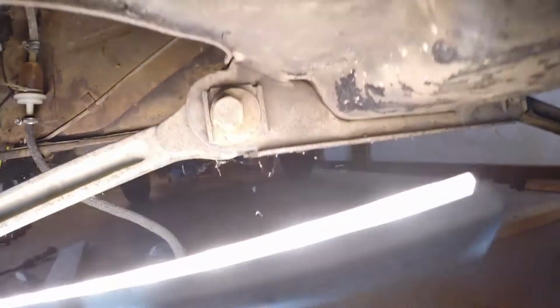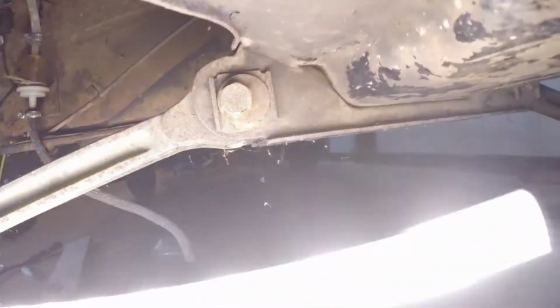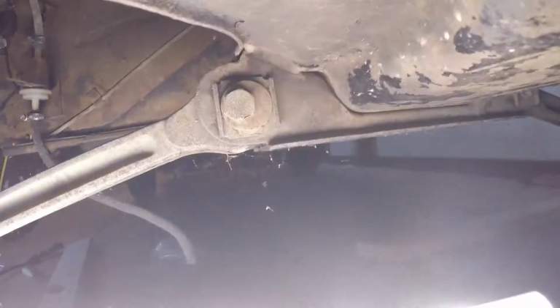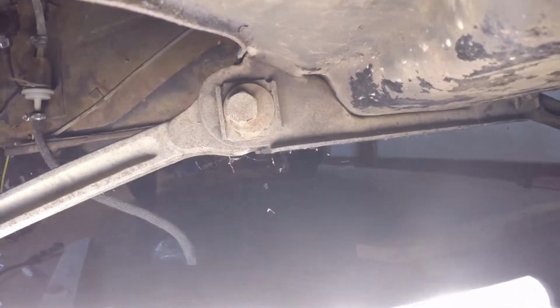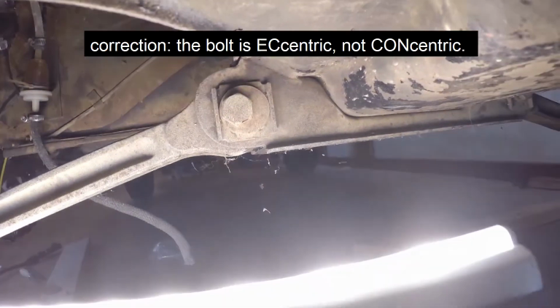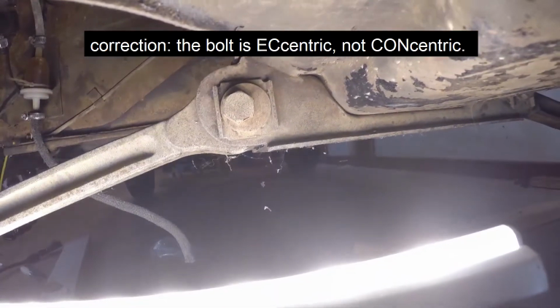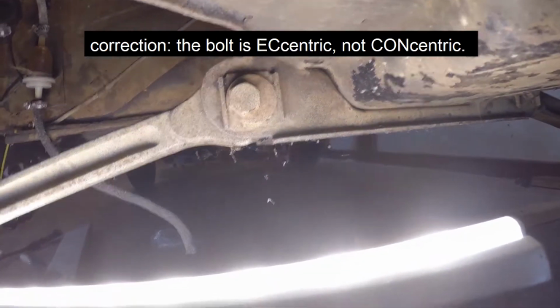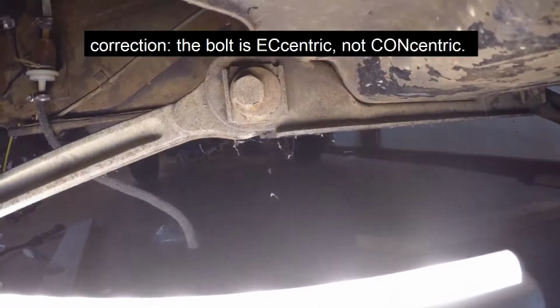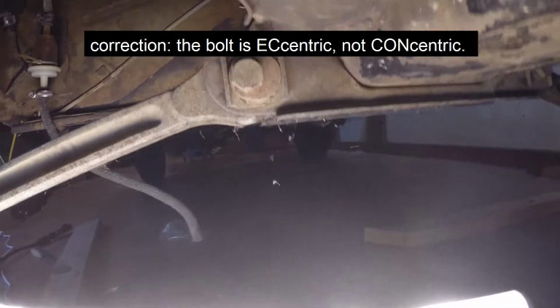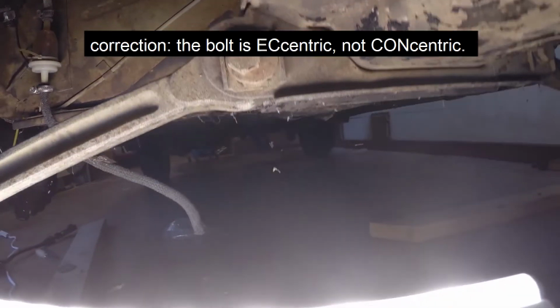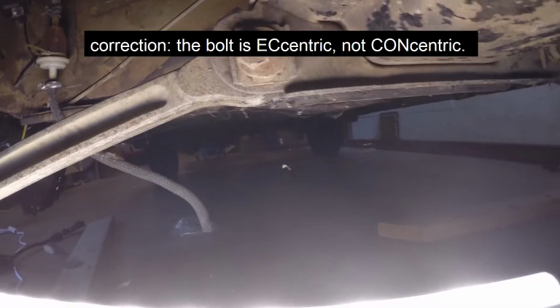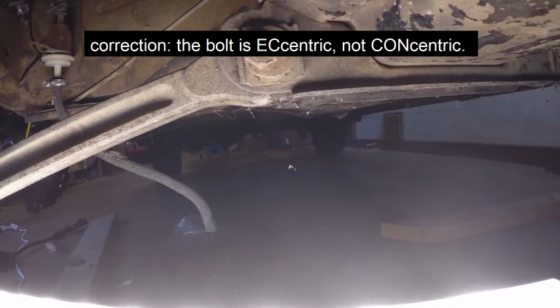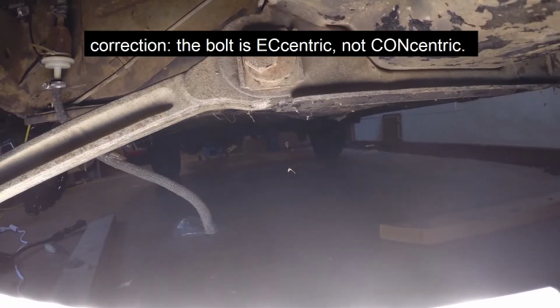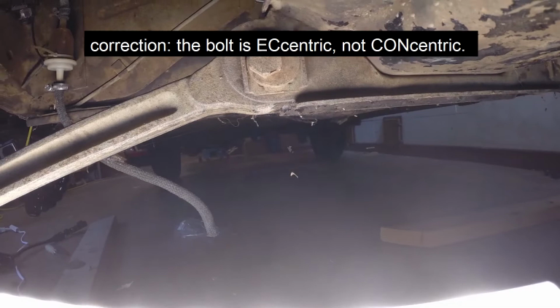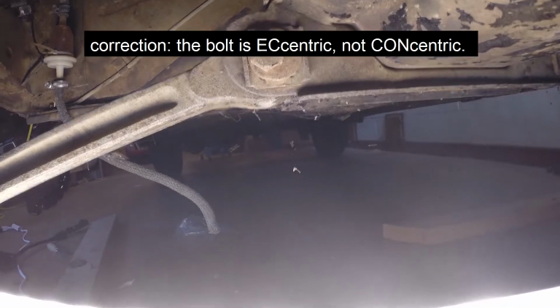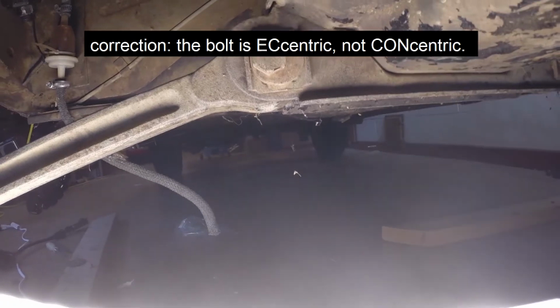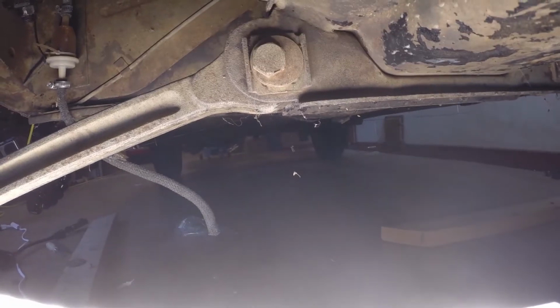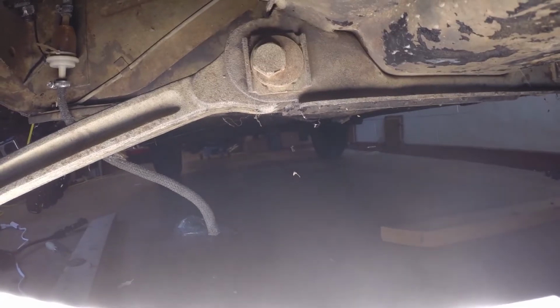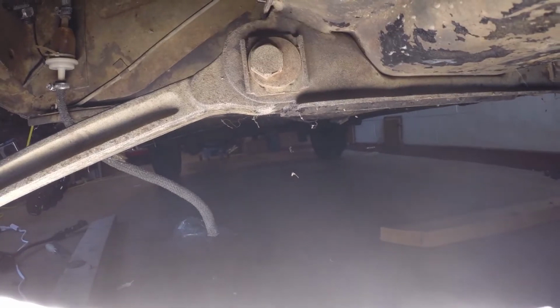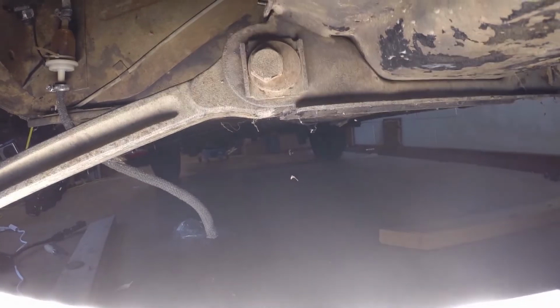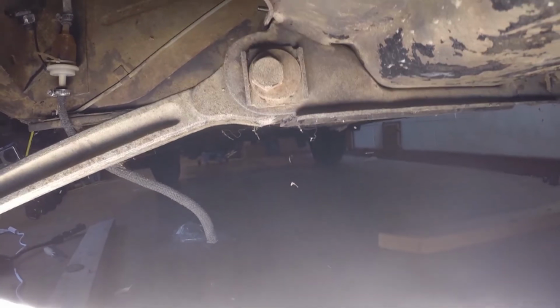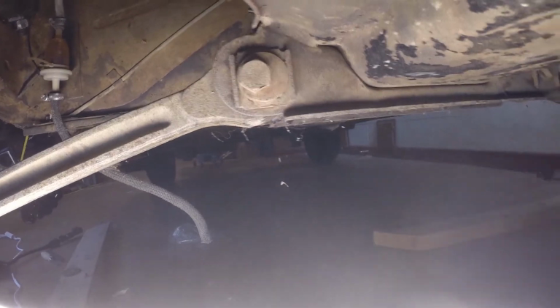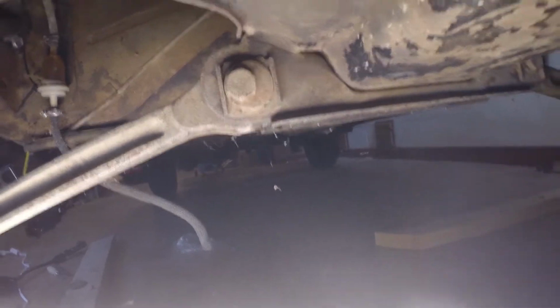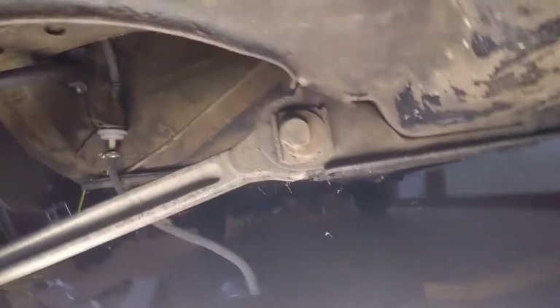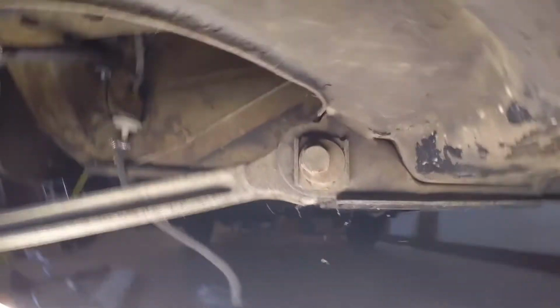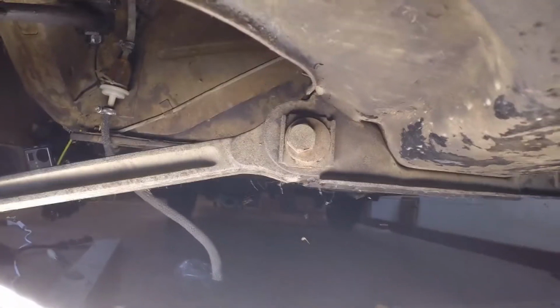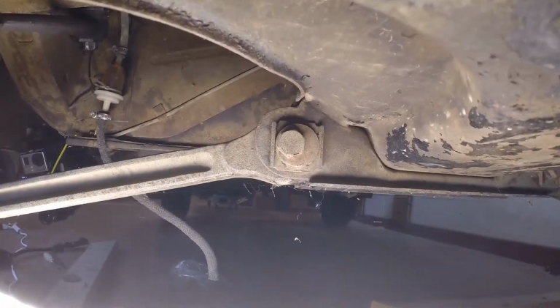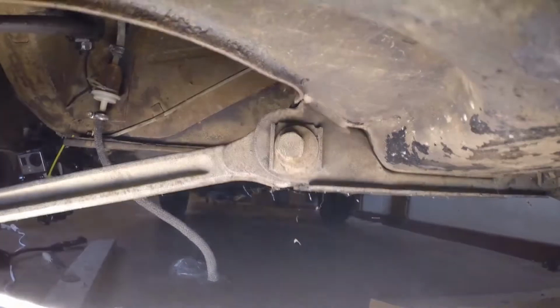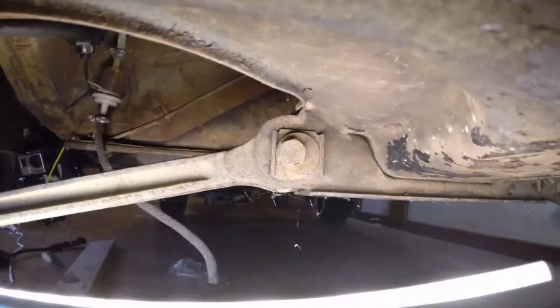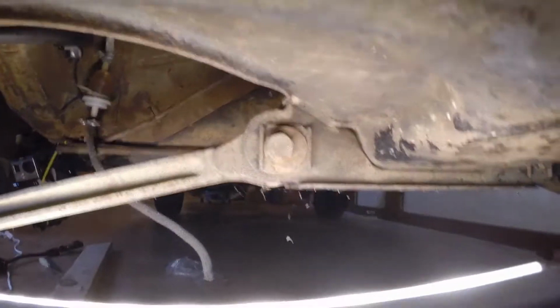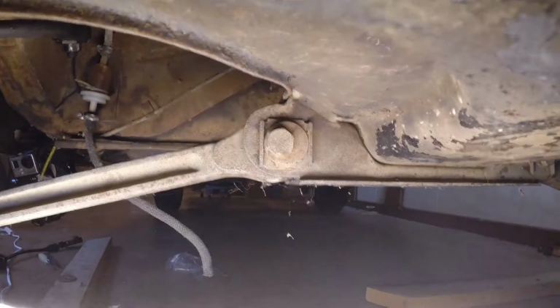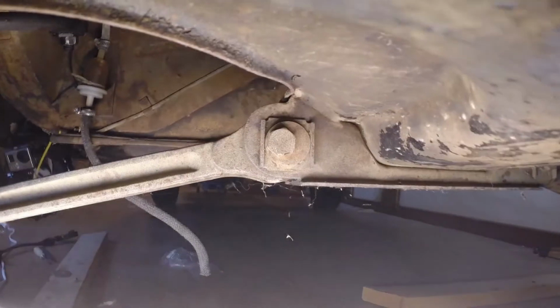I need to get that concentric bolt and I need to be able to put it back in the right spot, so this camera view will help with that.